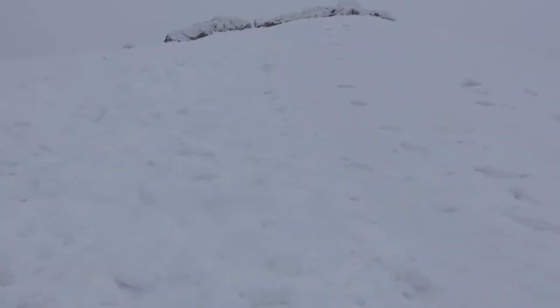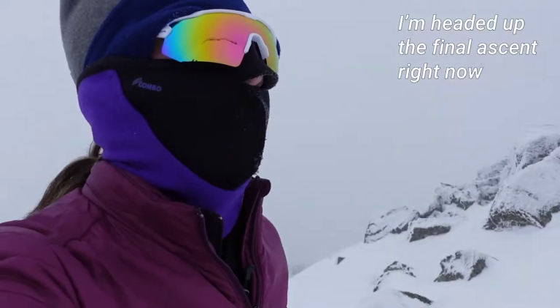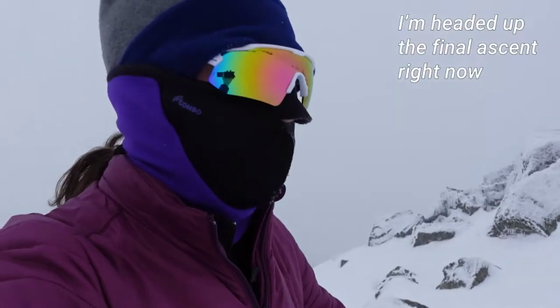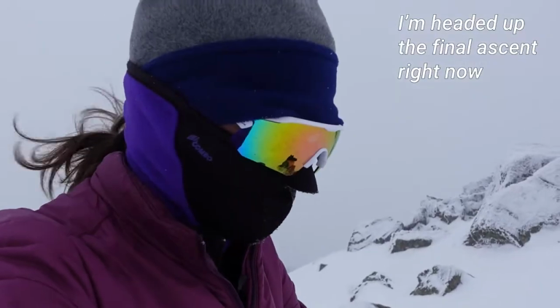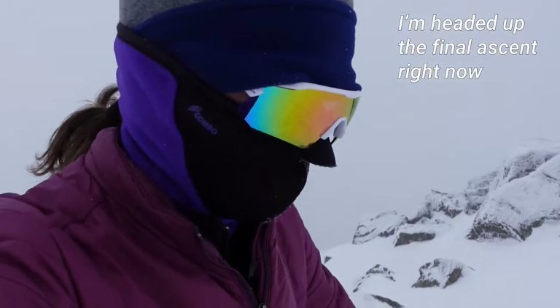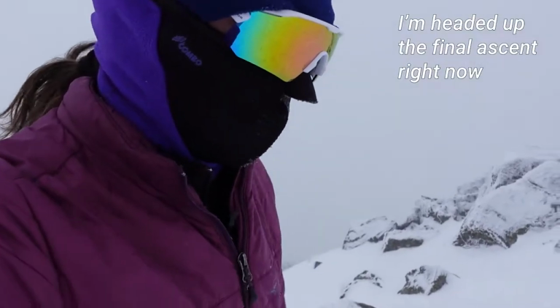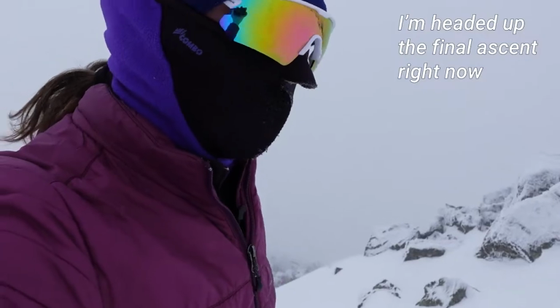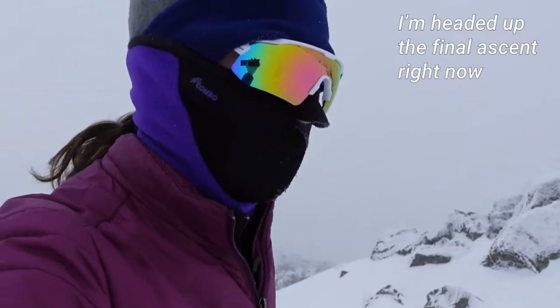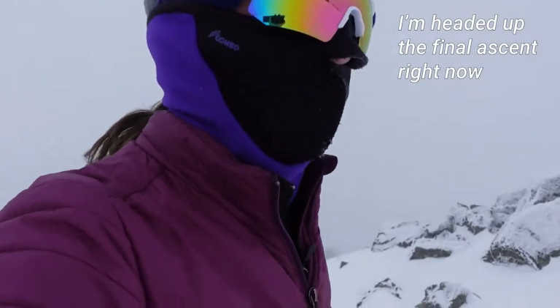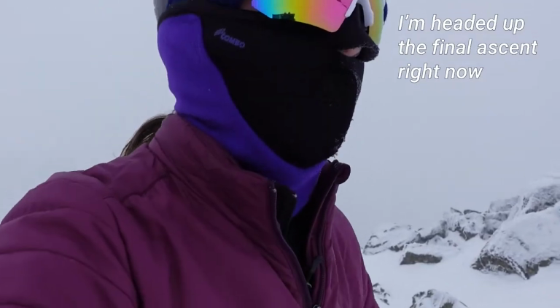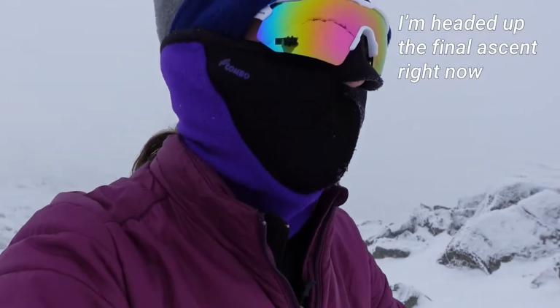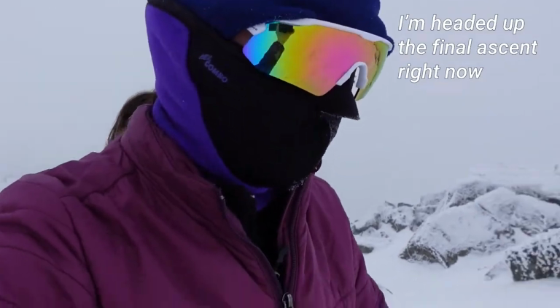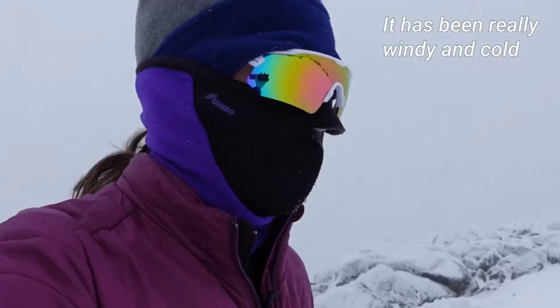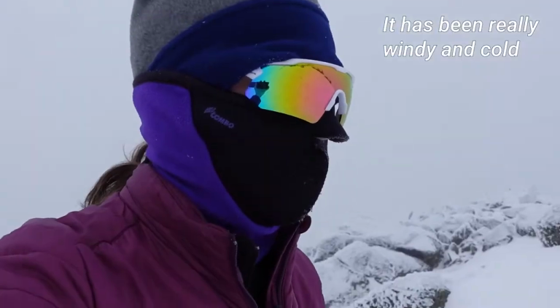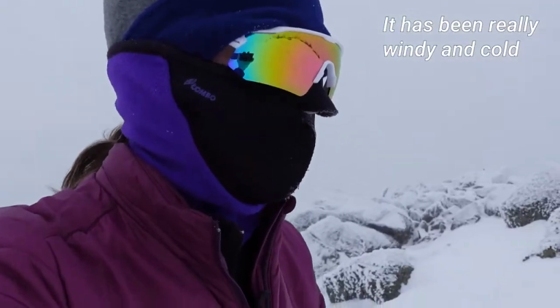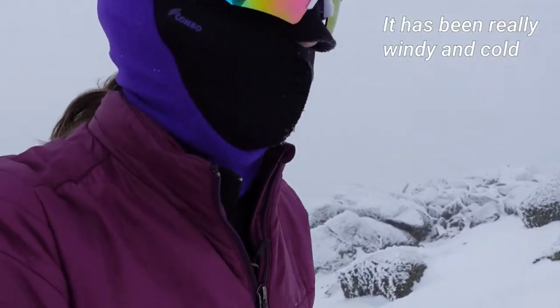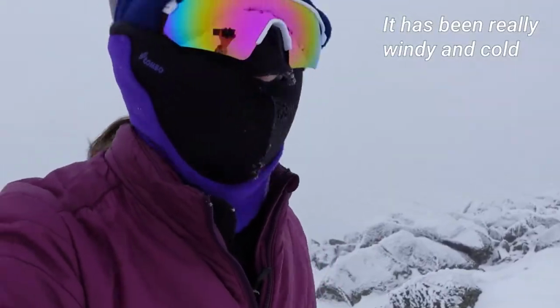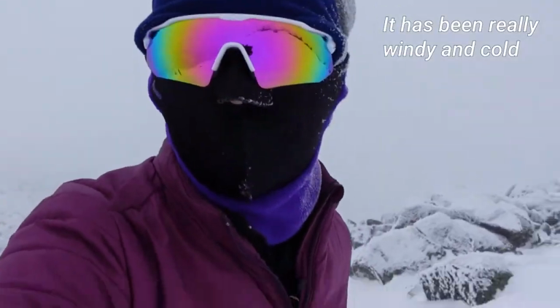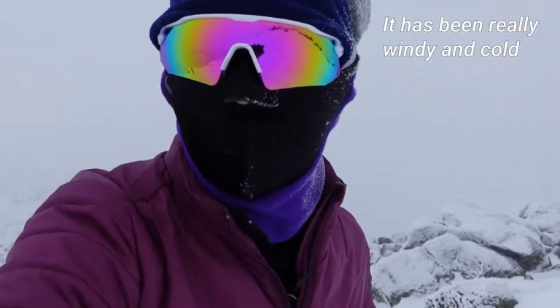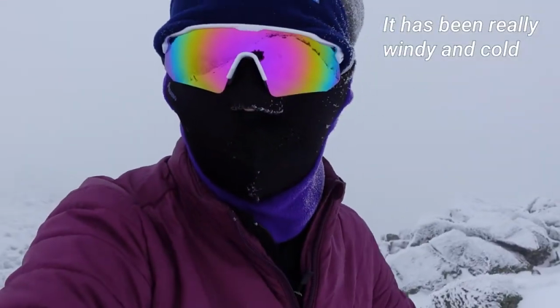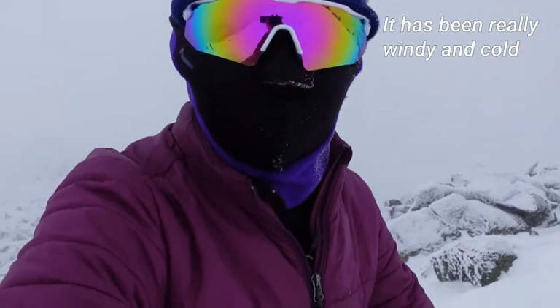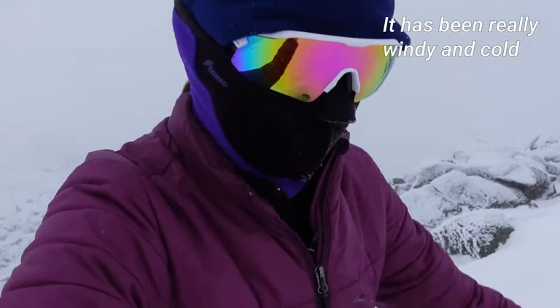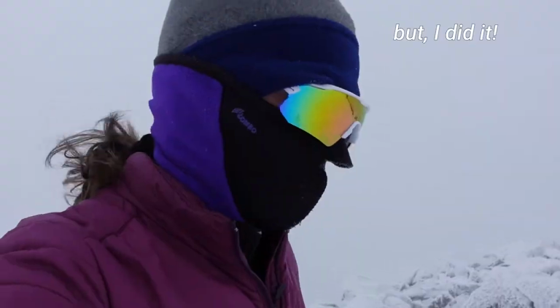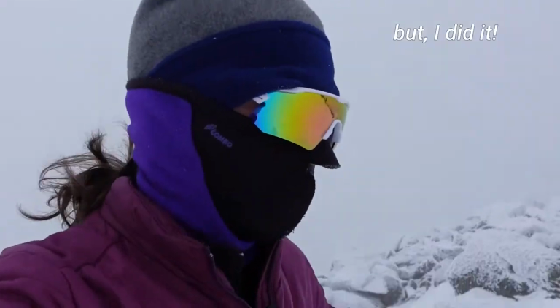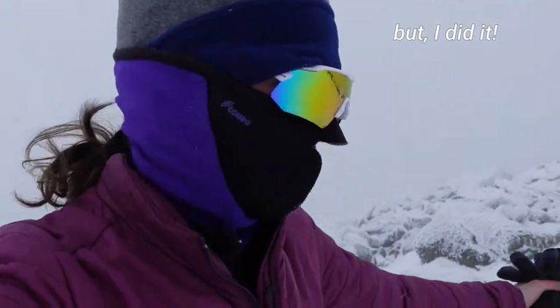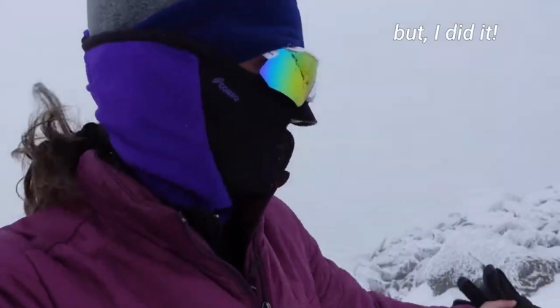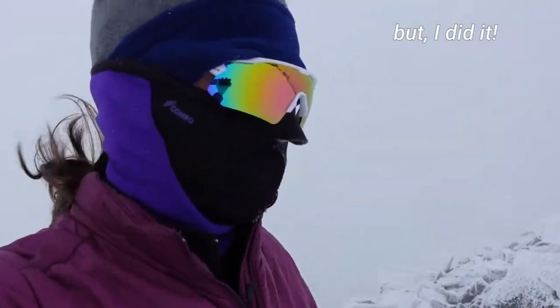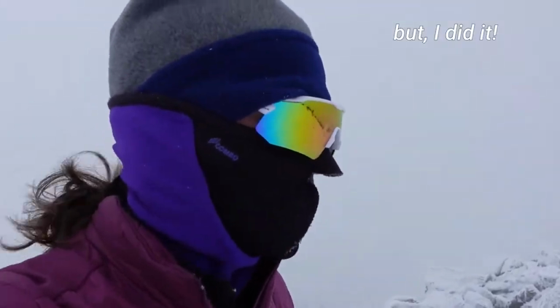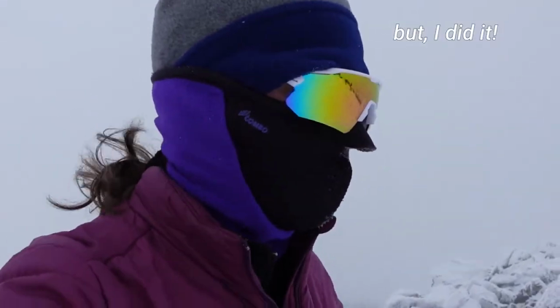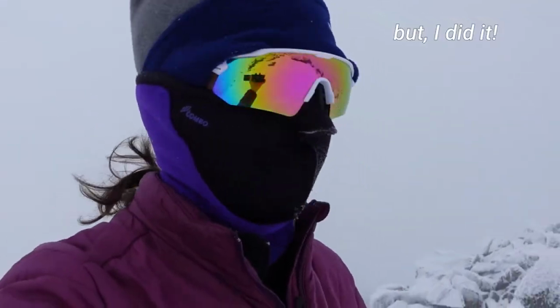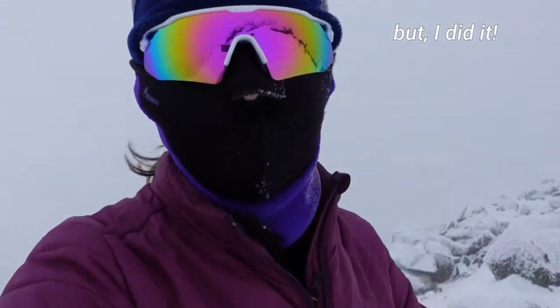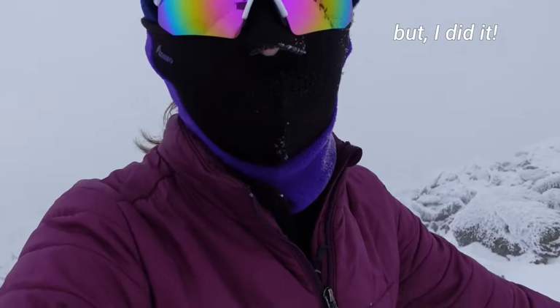Headed up the final ascent right now. It has been really windy and cold, but I did it.